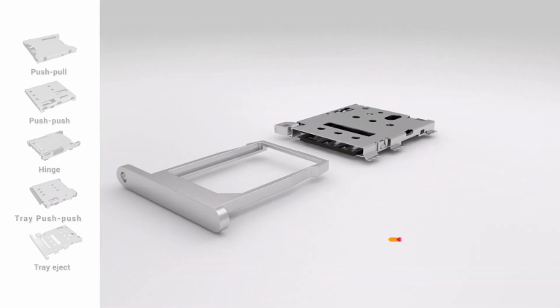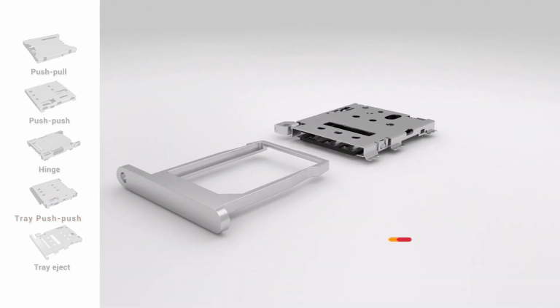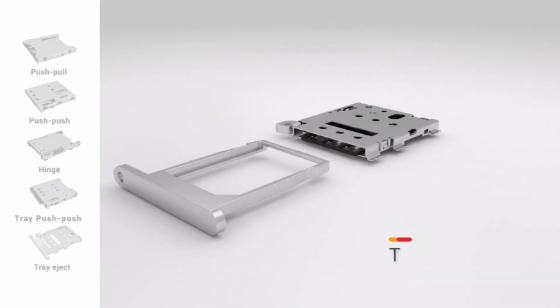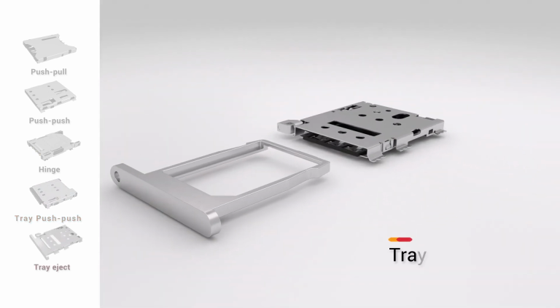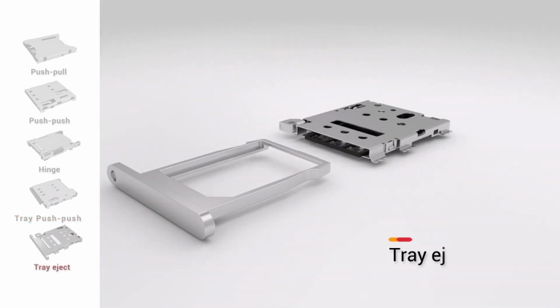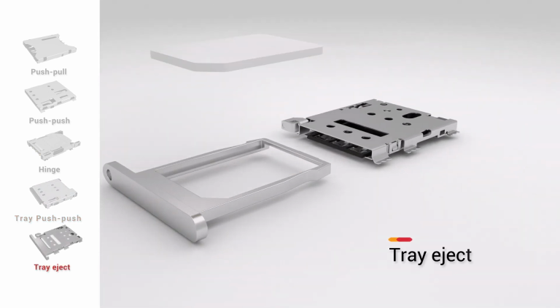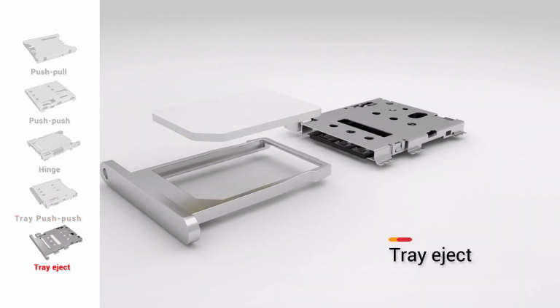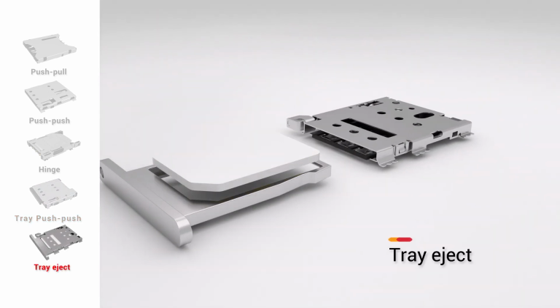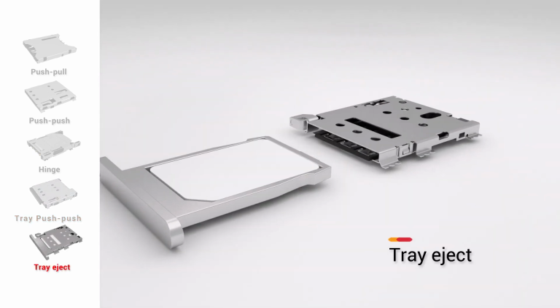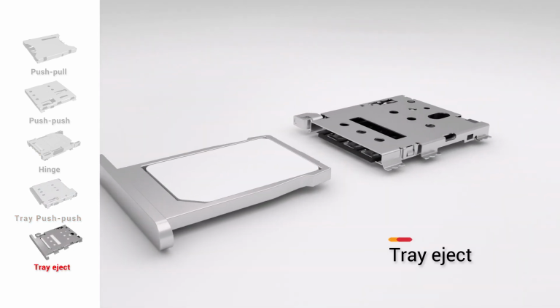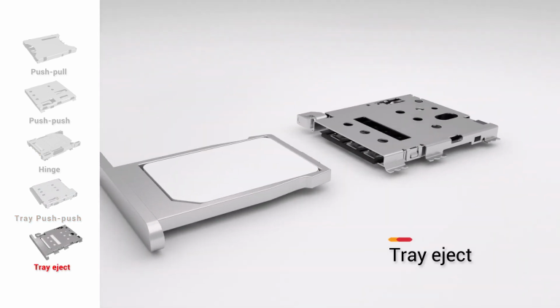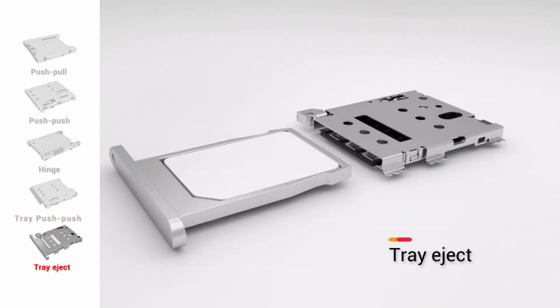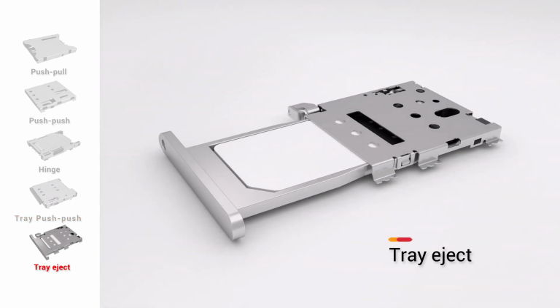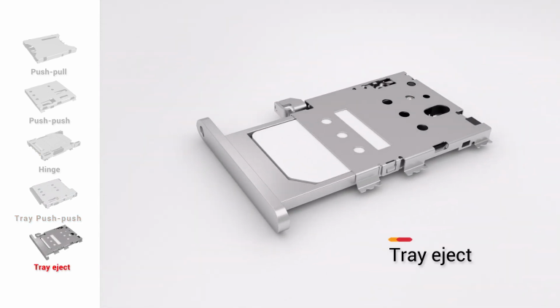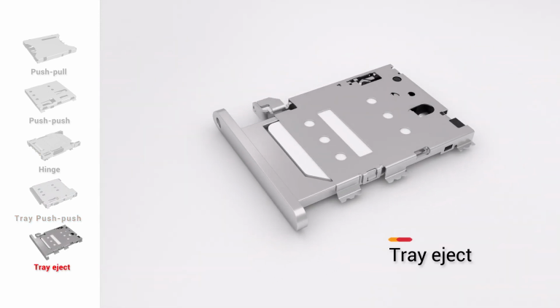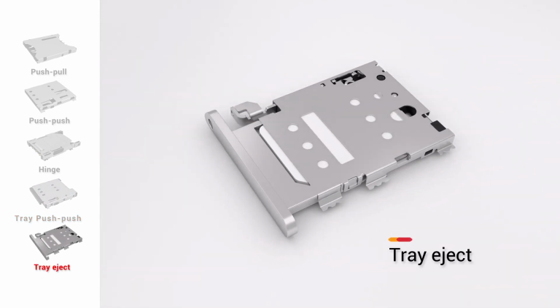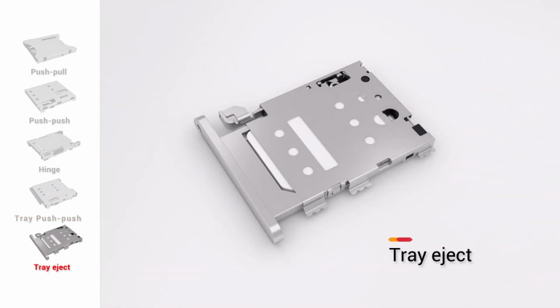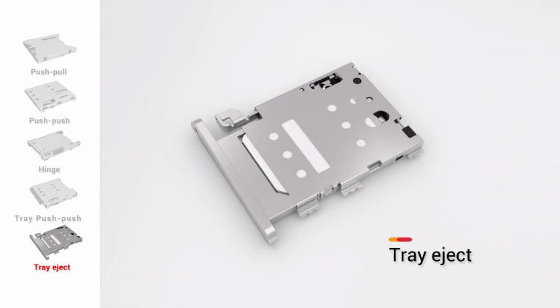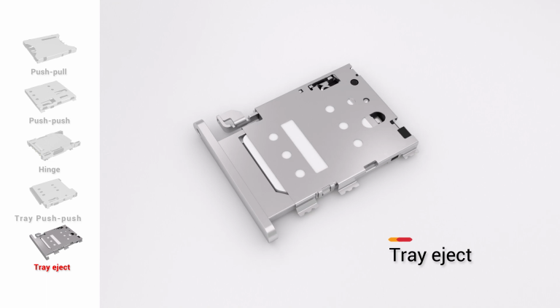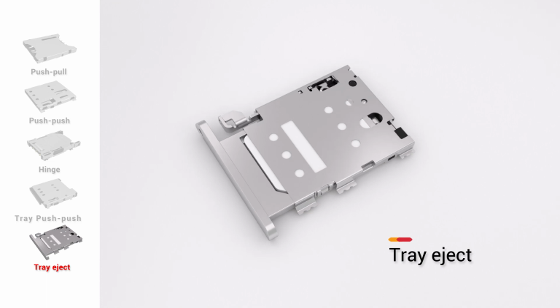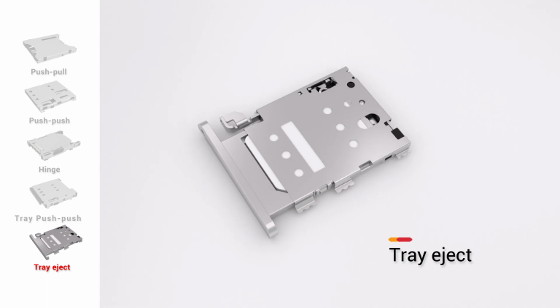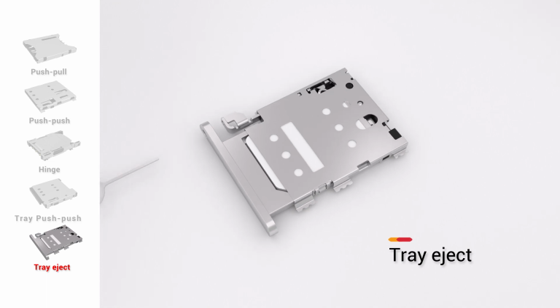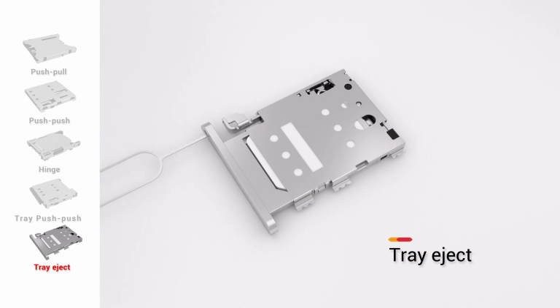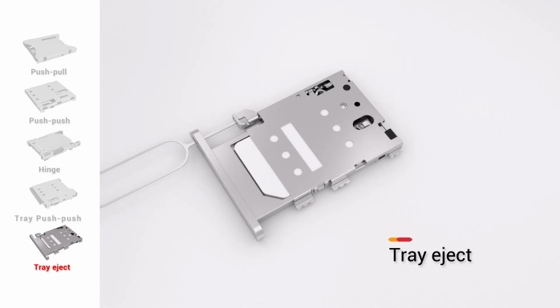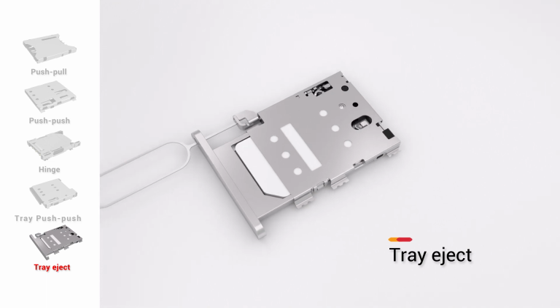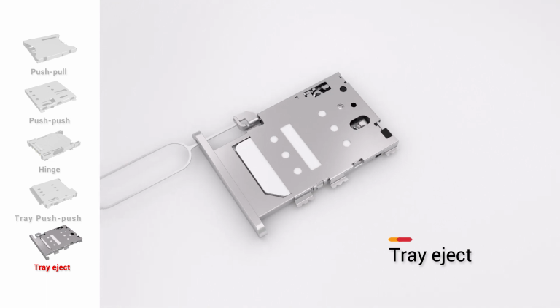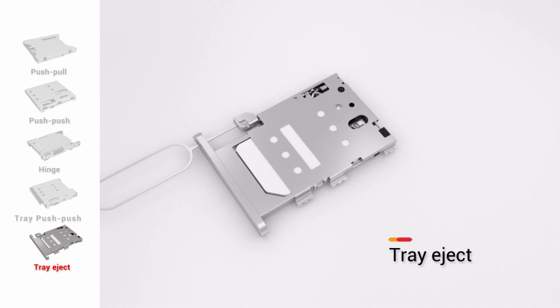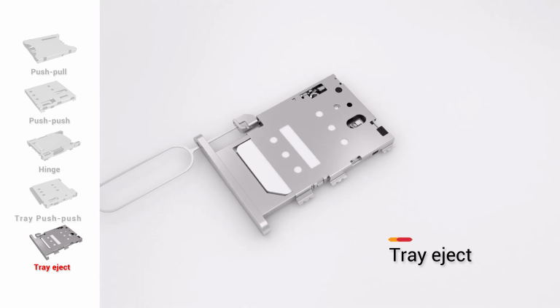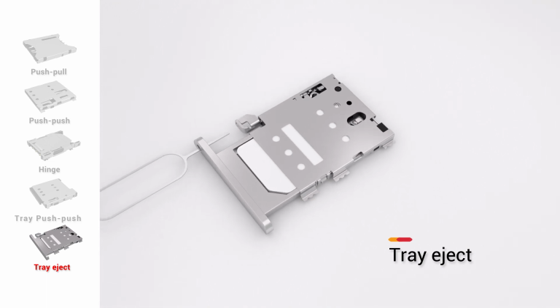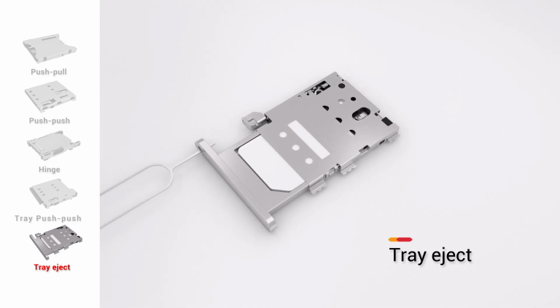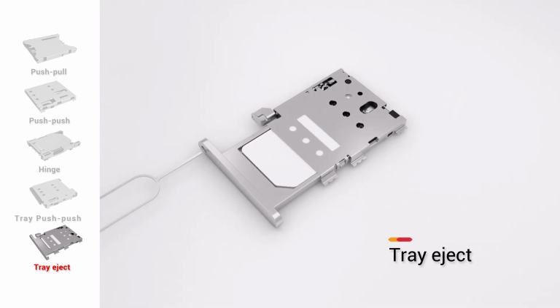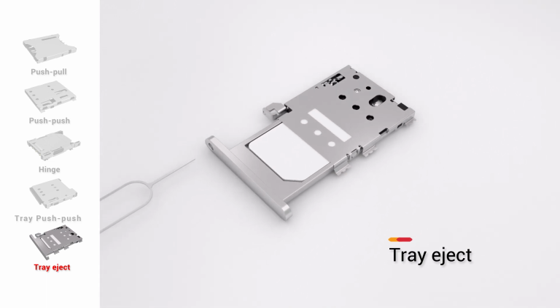Through automated manufacturing and enhanced inspections, ATEND guarantees the production of high quality and reliable products.